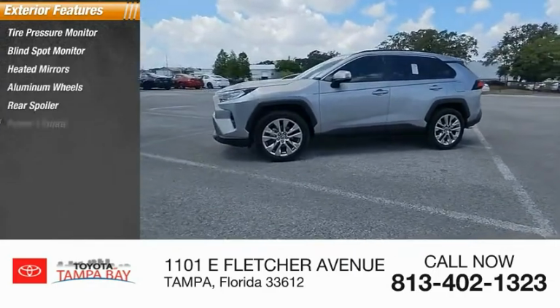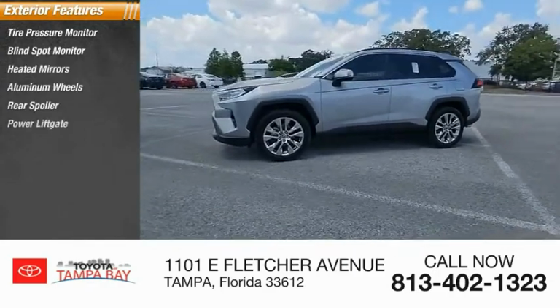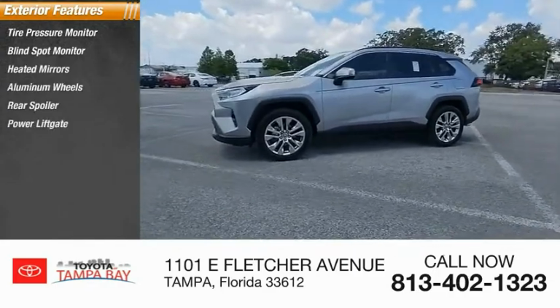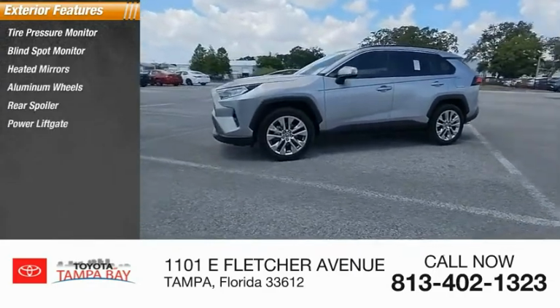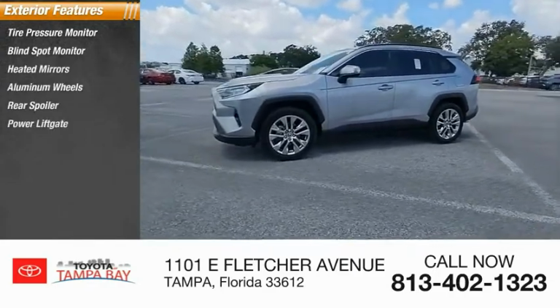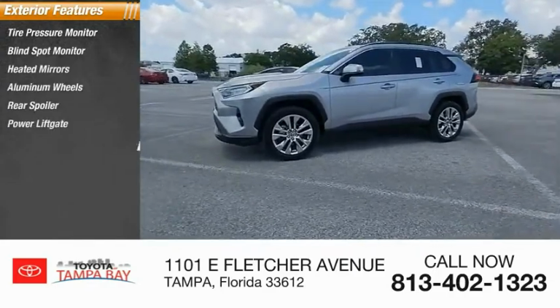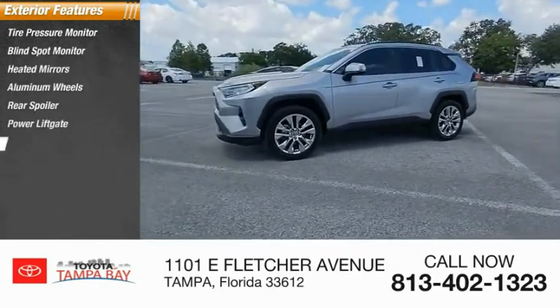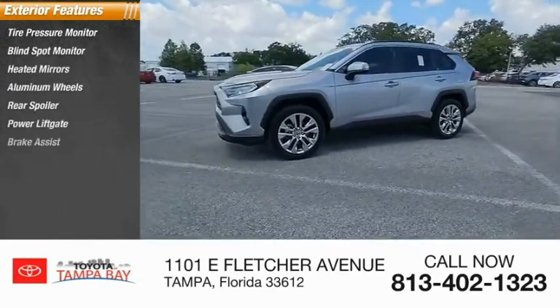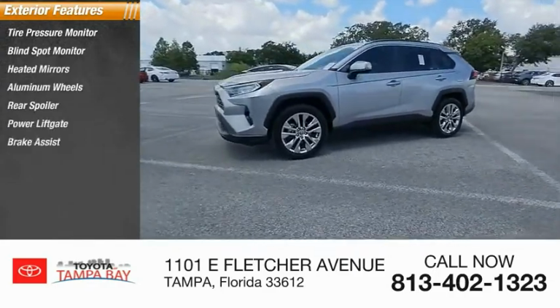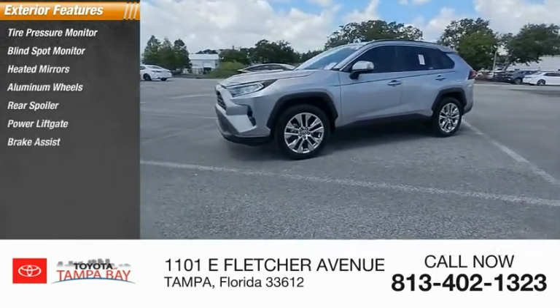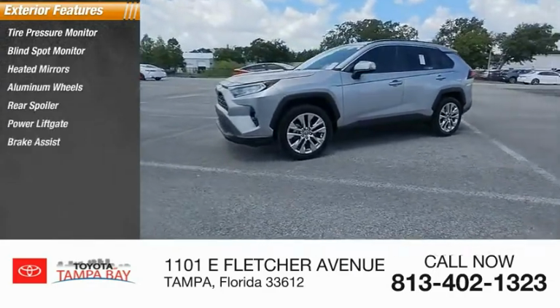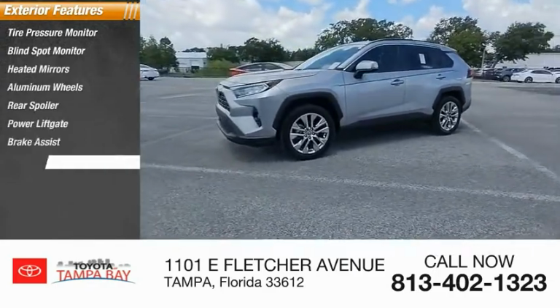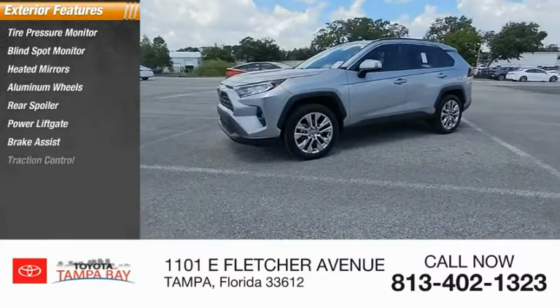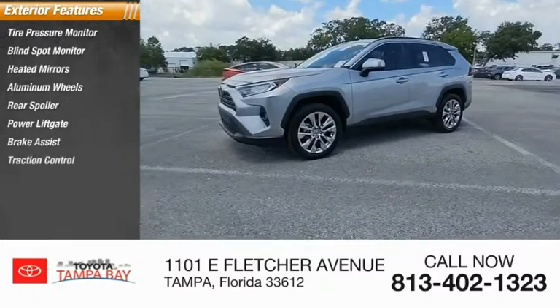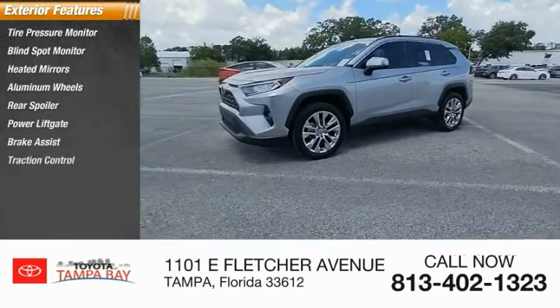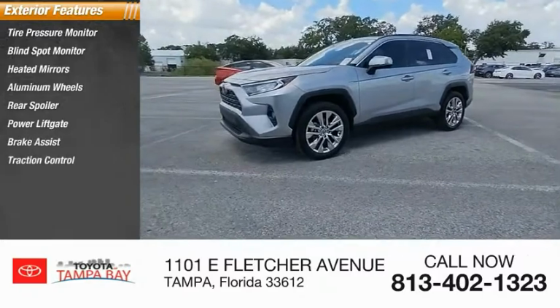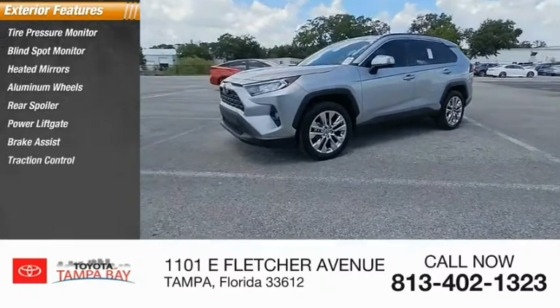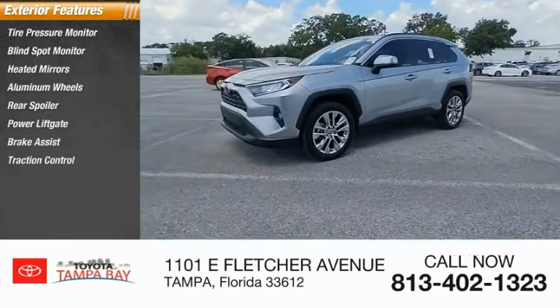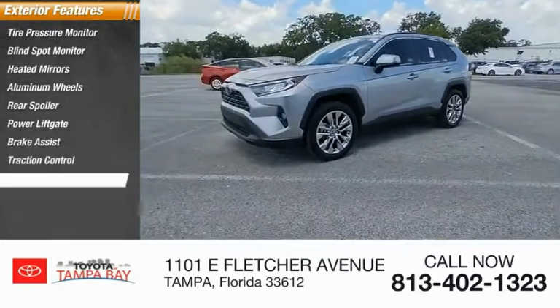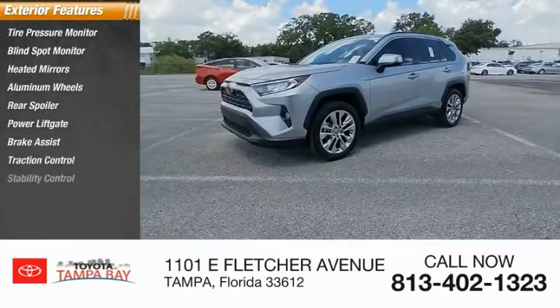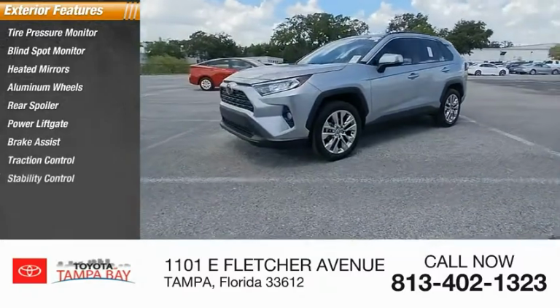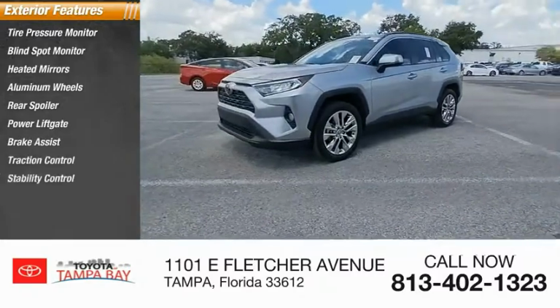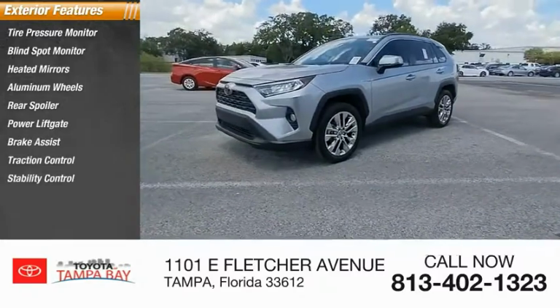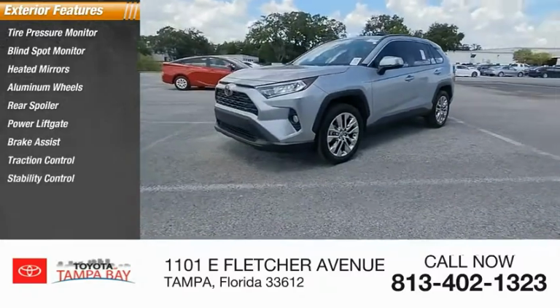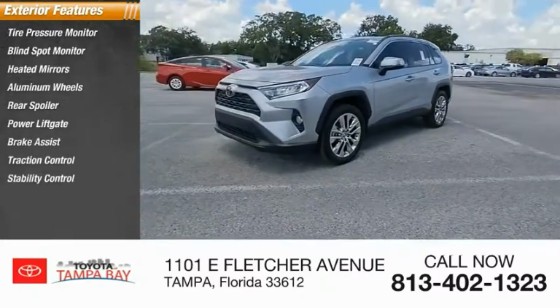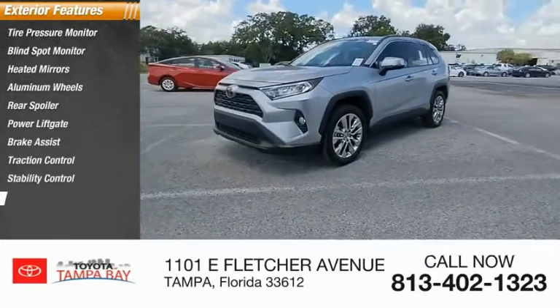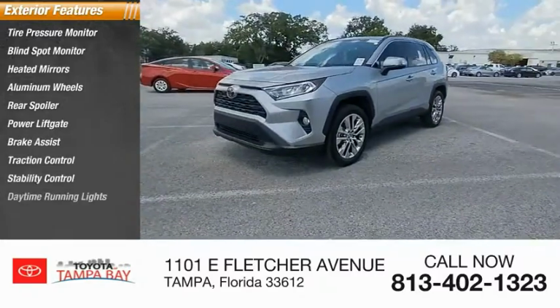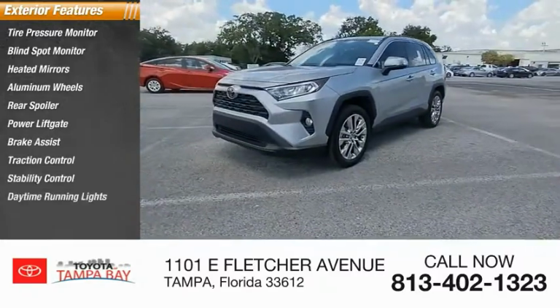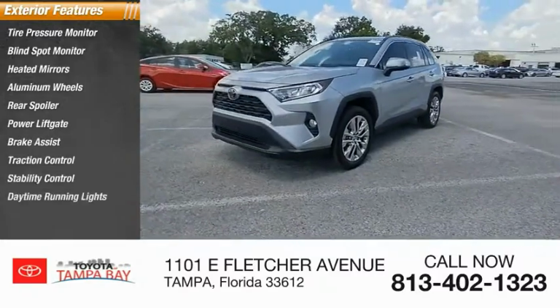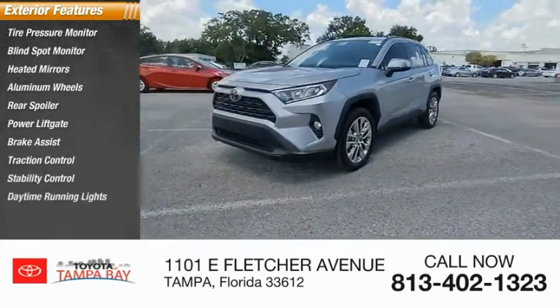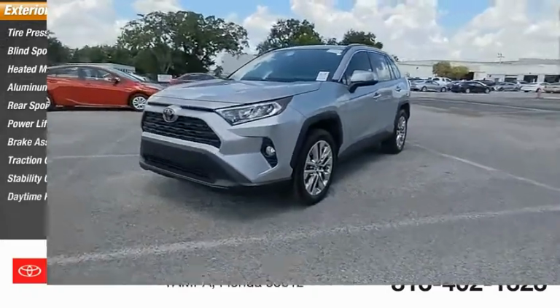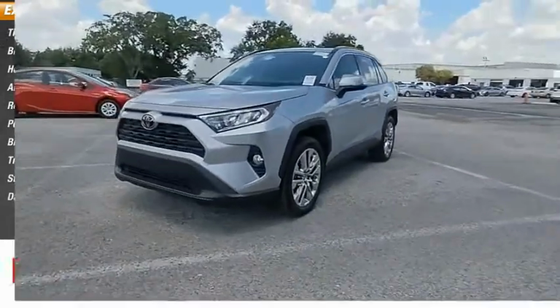Power lift gate, brake assist, traction control, stability control, and daytime running lights.